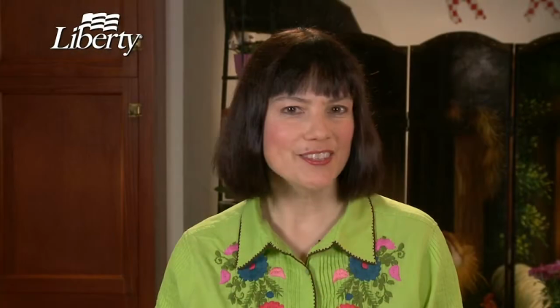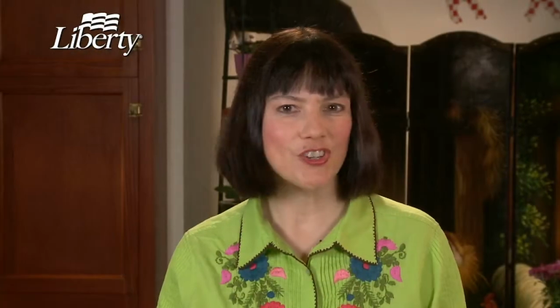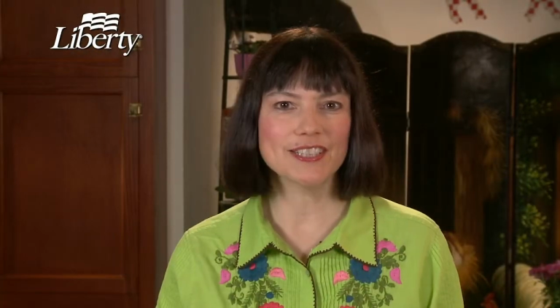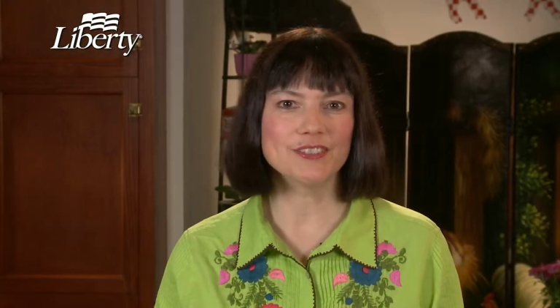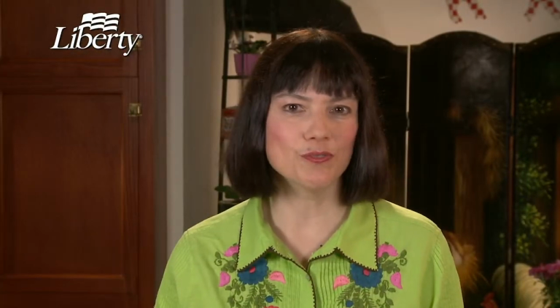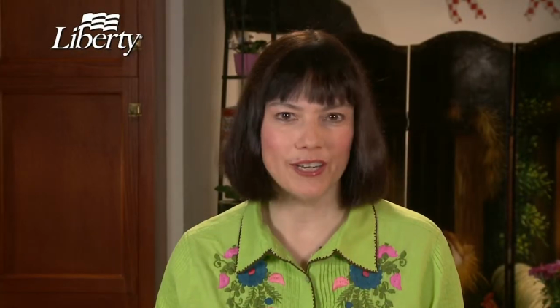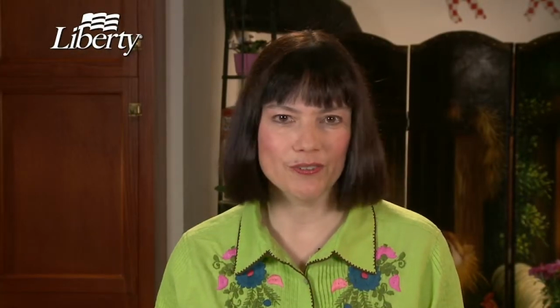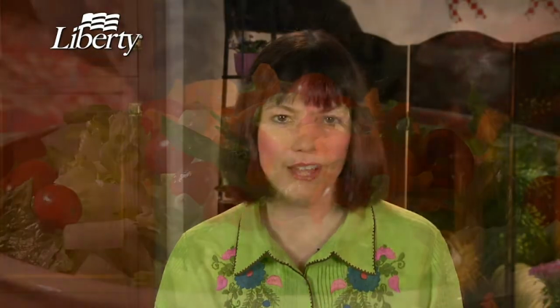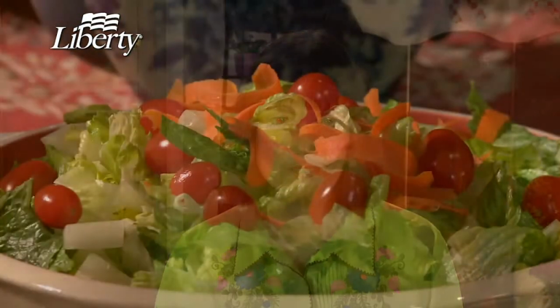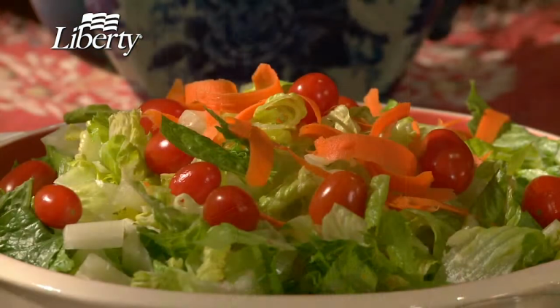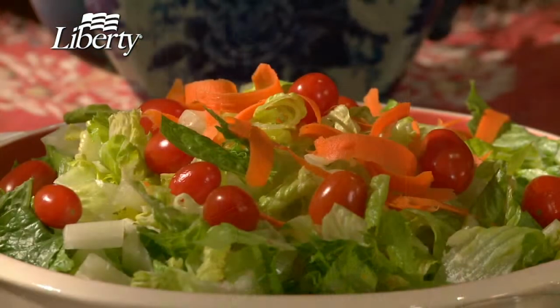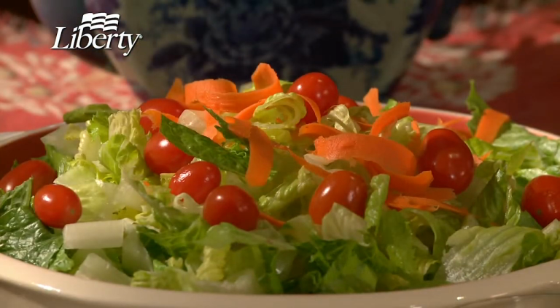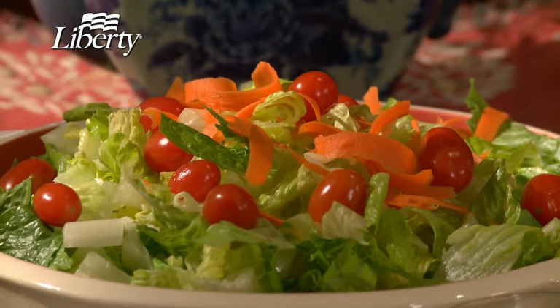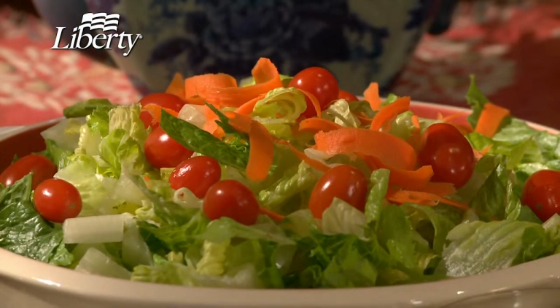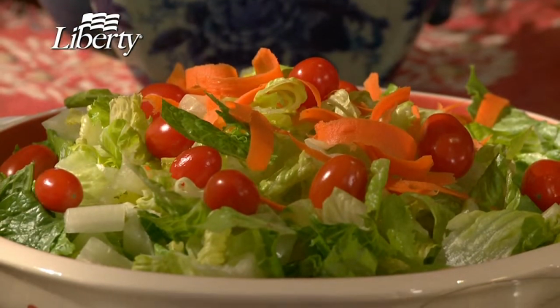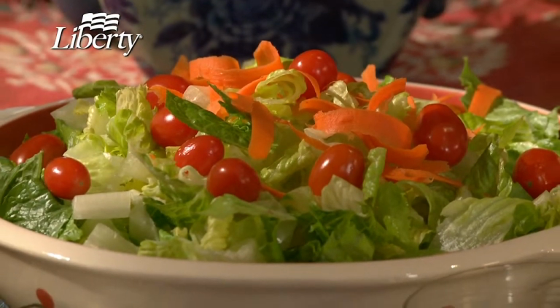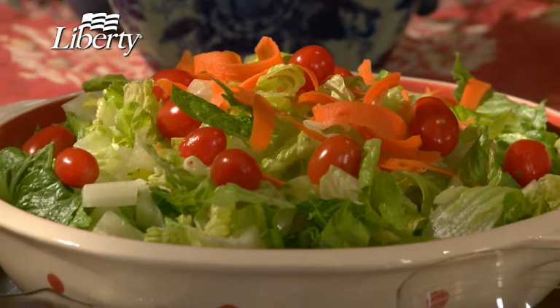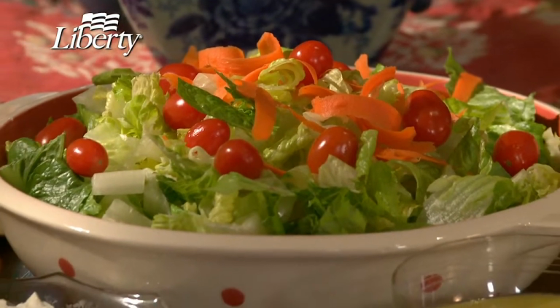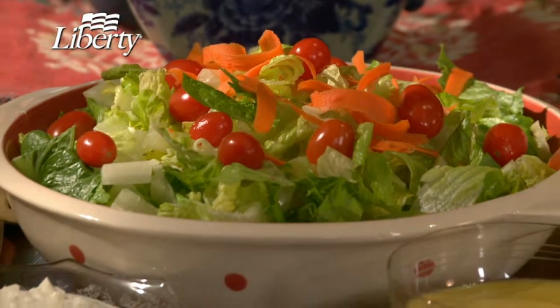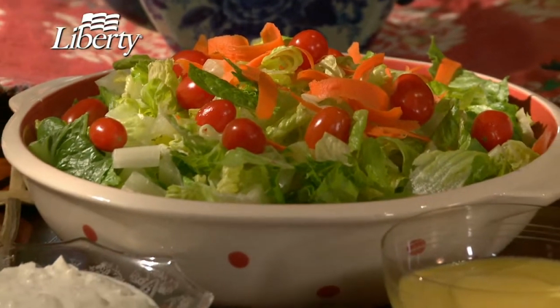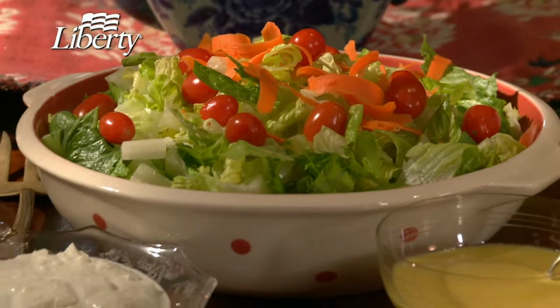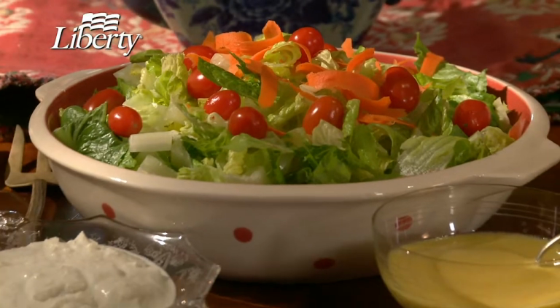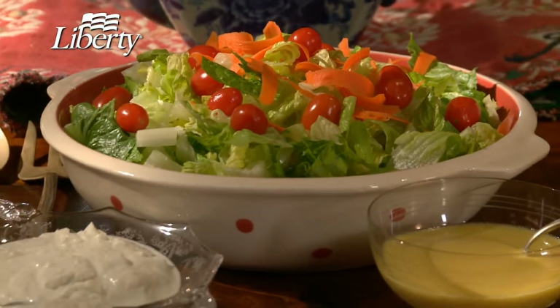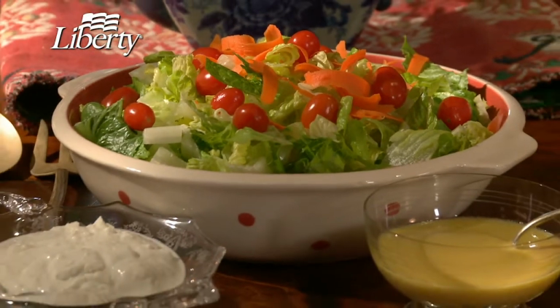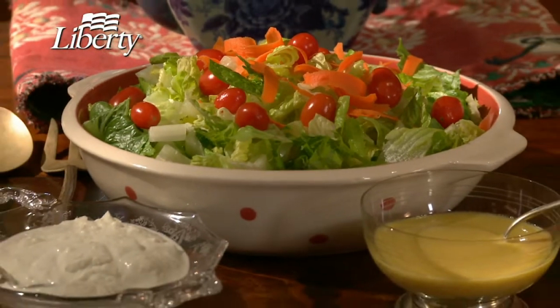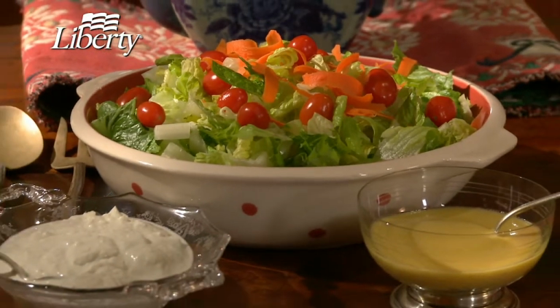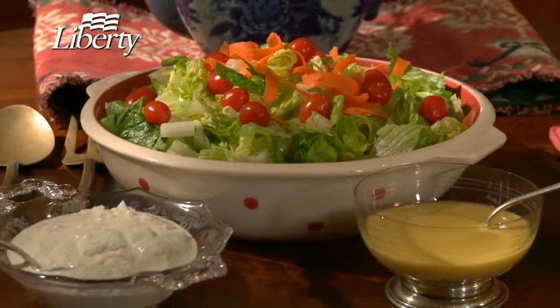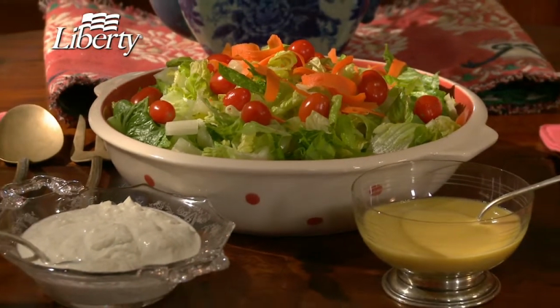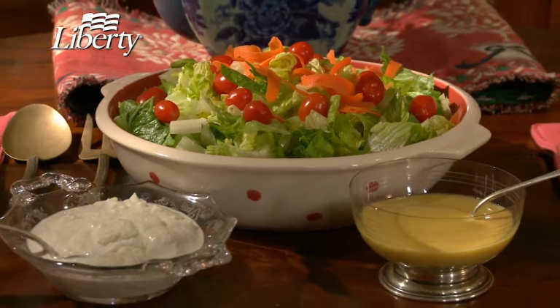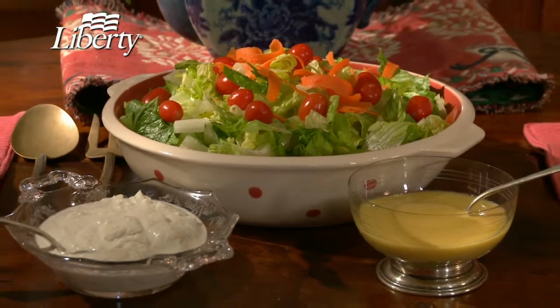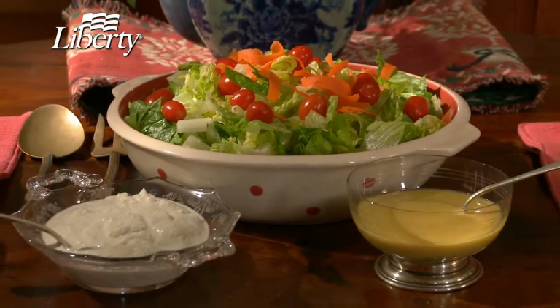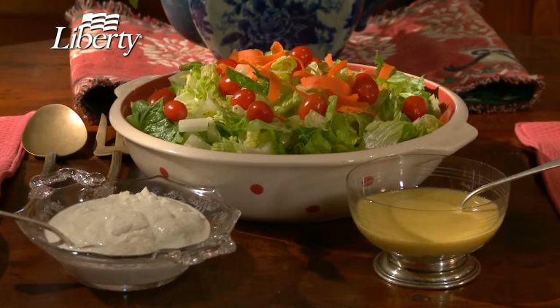This dressing is great over lots of salads. A cup of greens a day goes a long way to making your diabetes diet a healthy one.